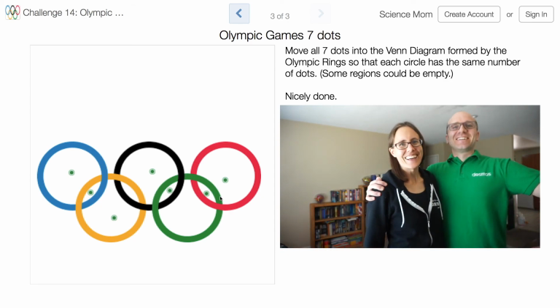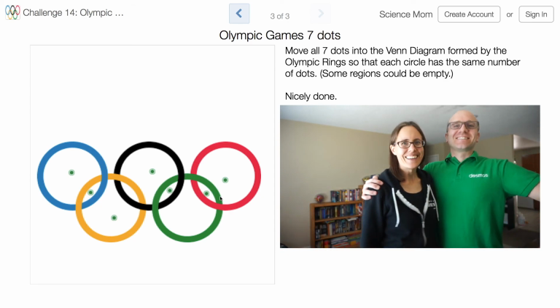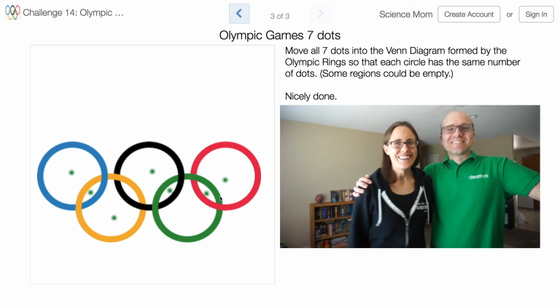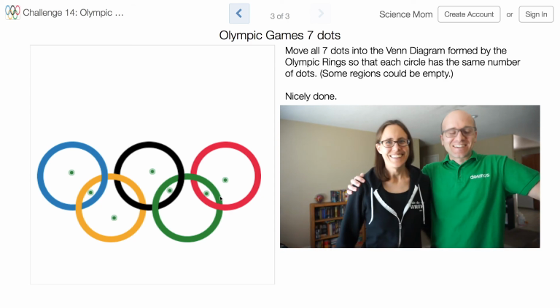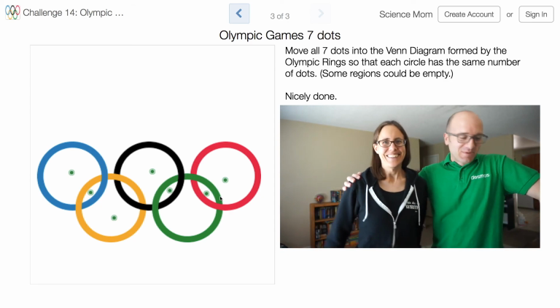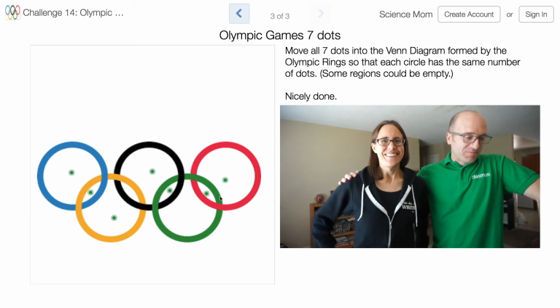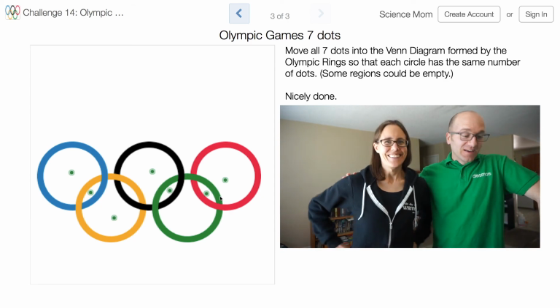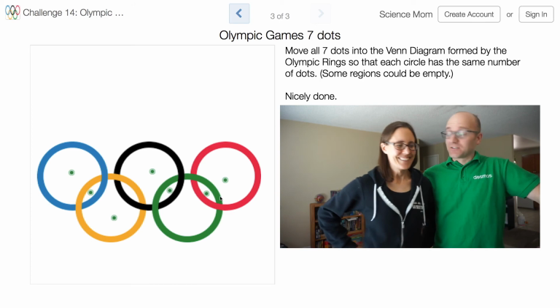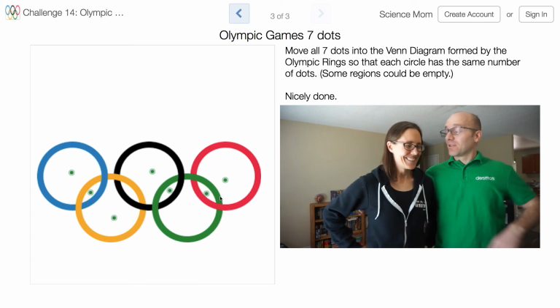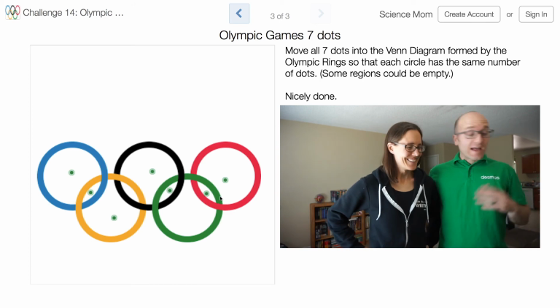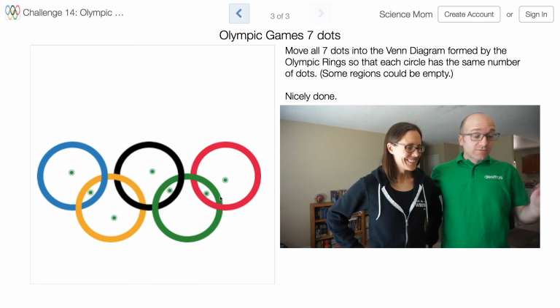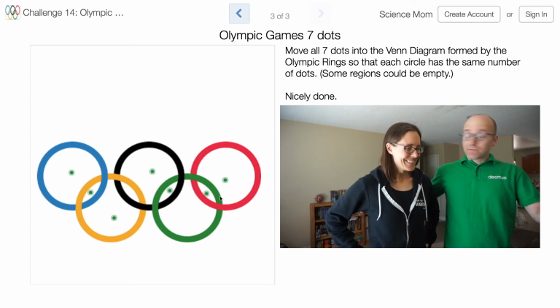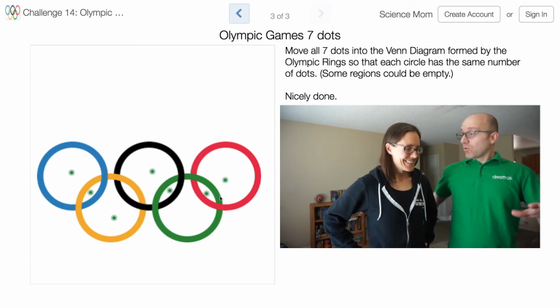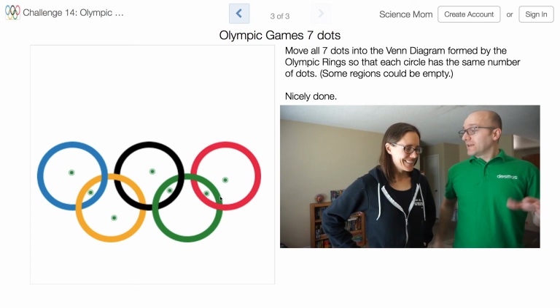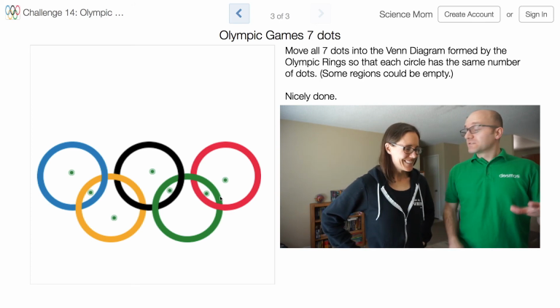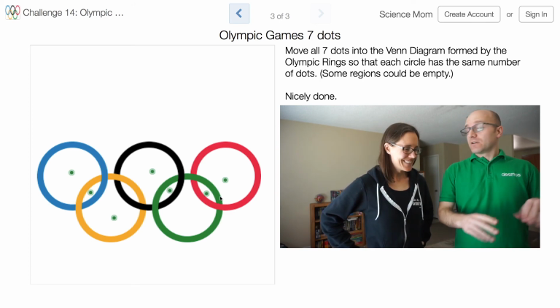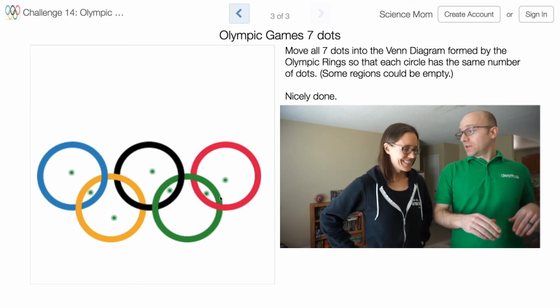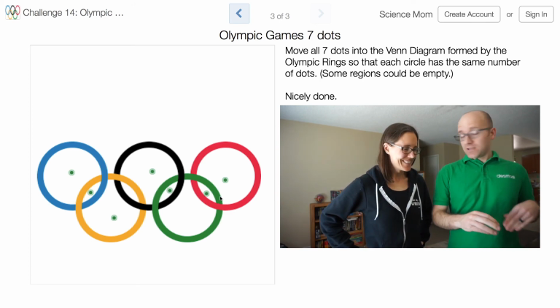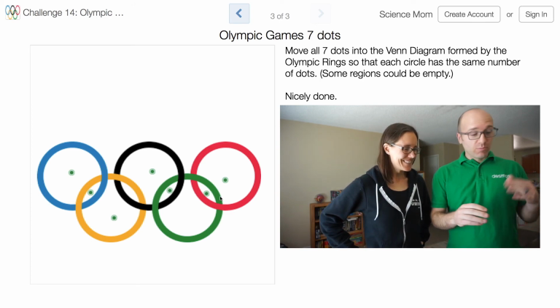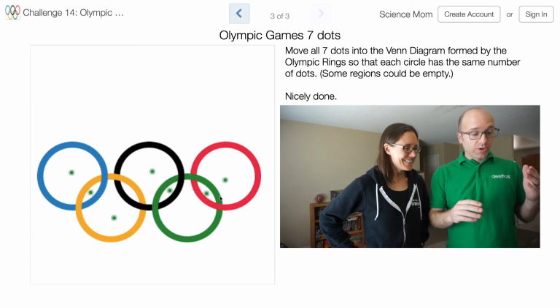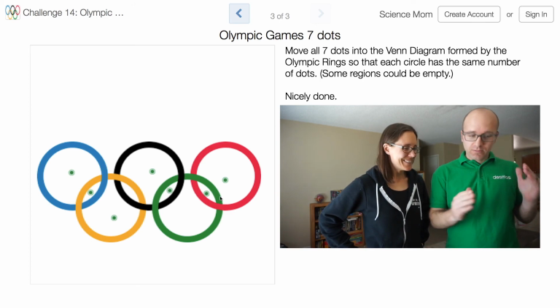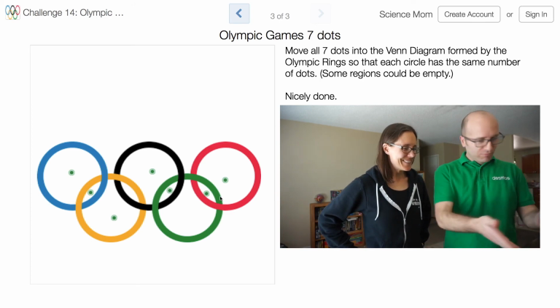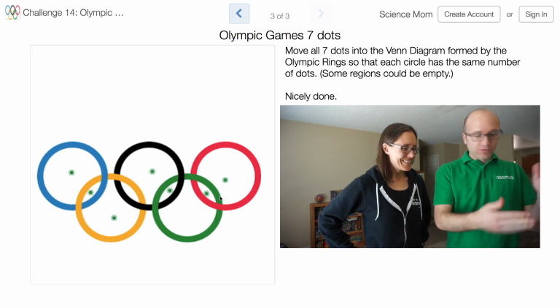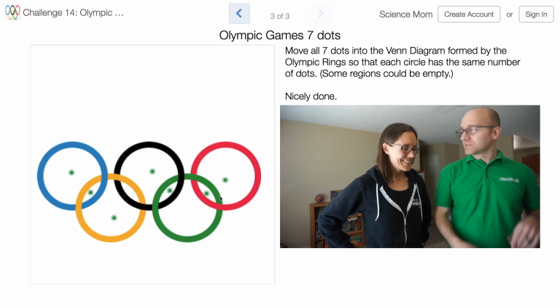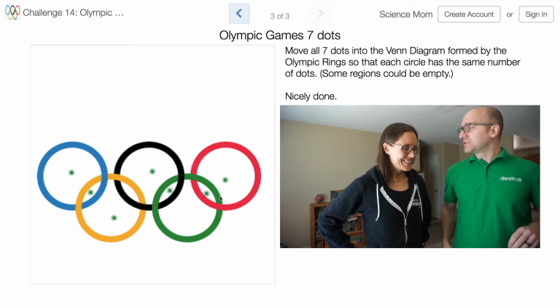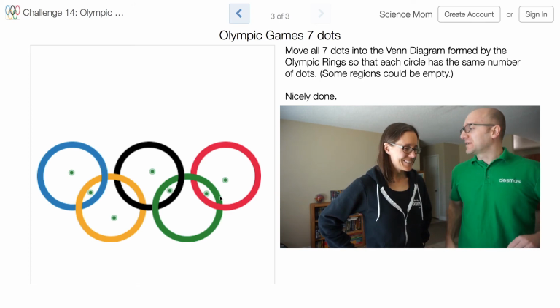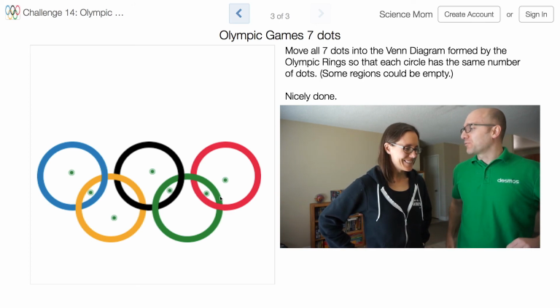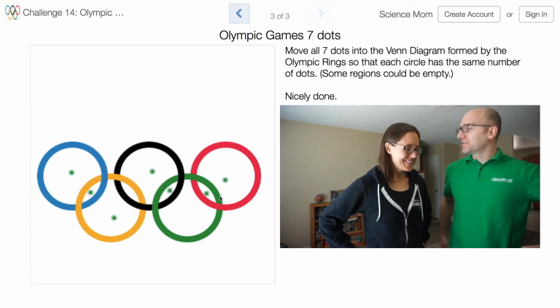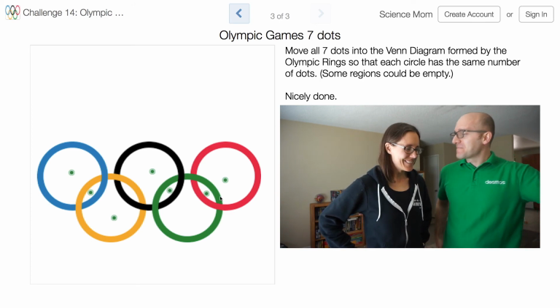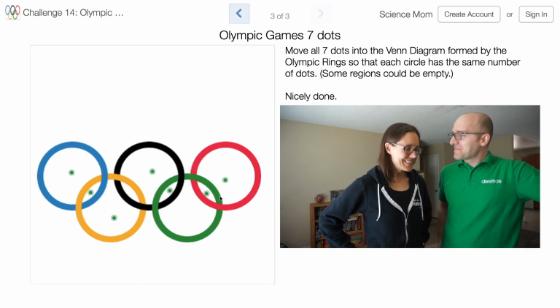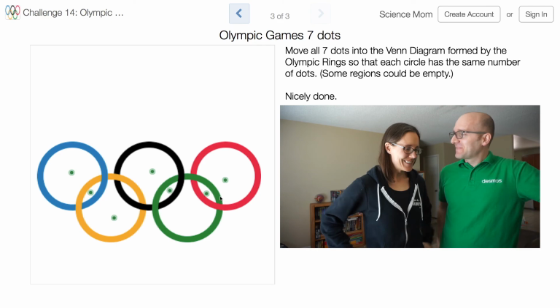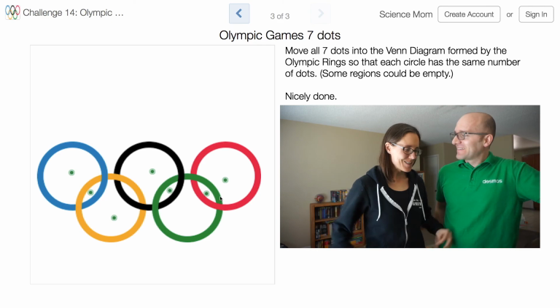Nicely done, Science Mom. There are lots of different ways of solving it, but yours was as good as any. Well done. Awesome.